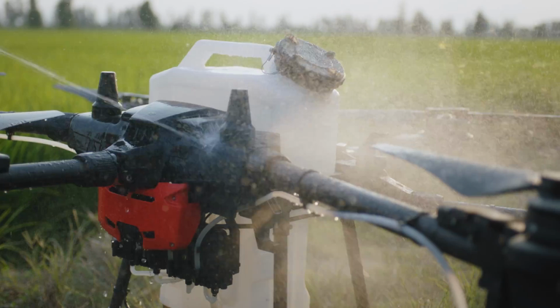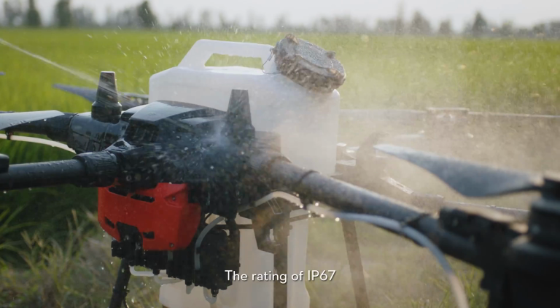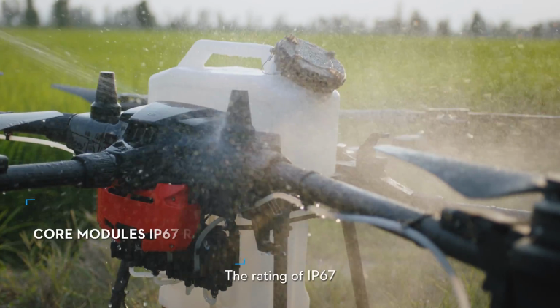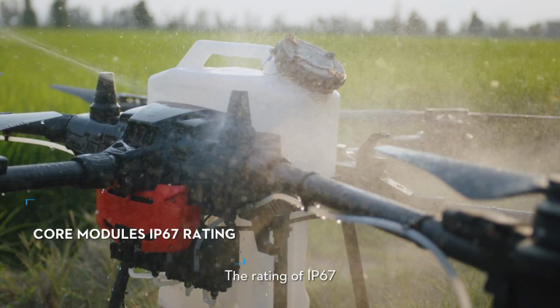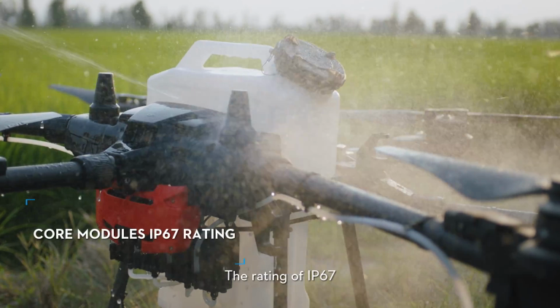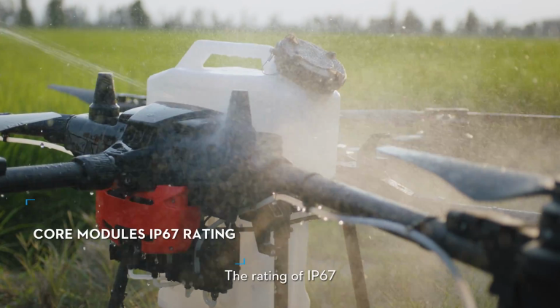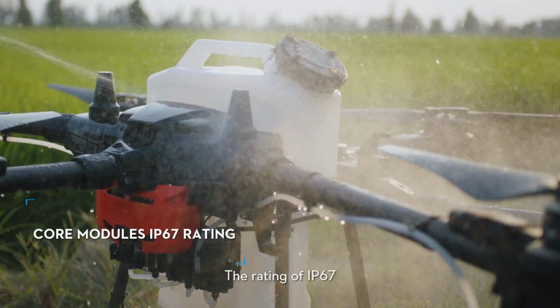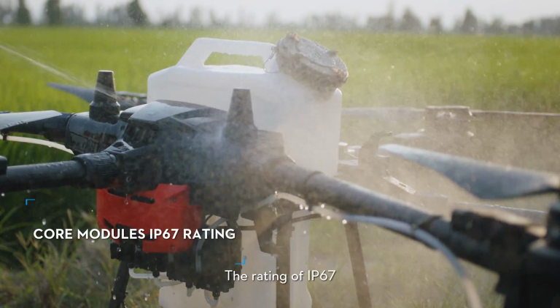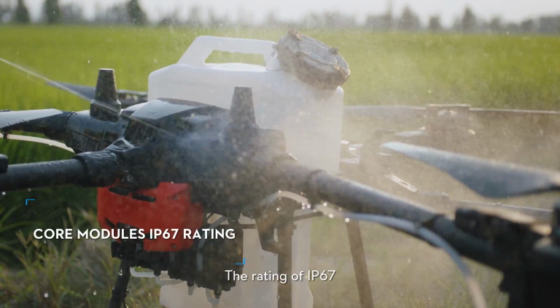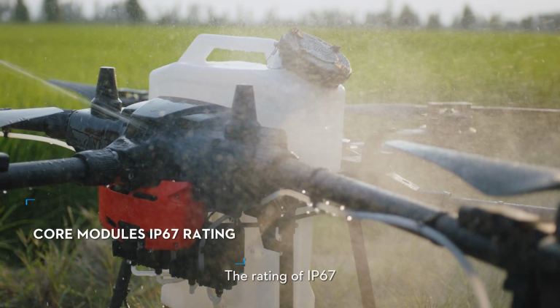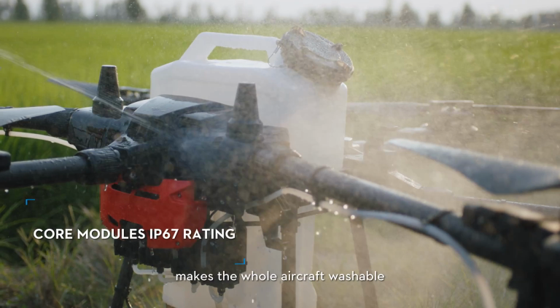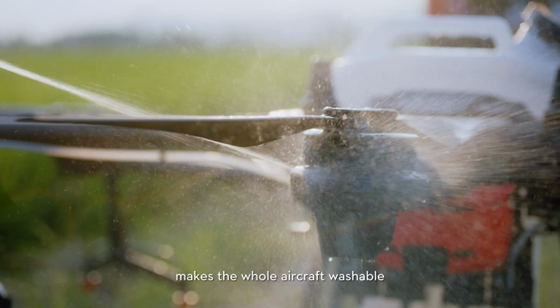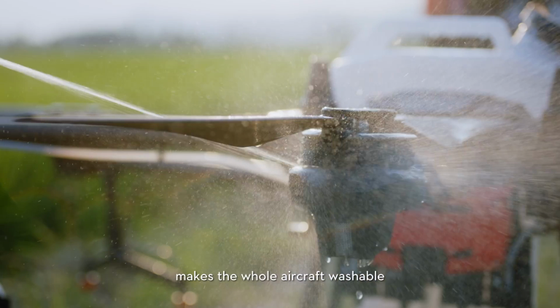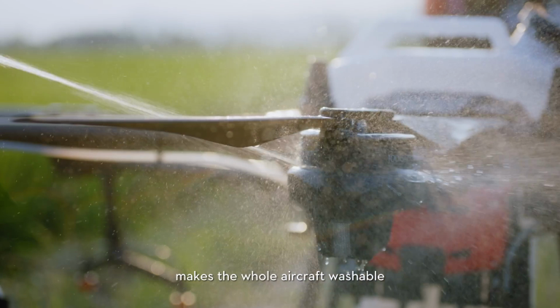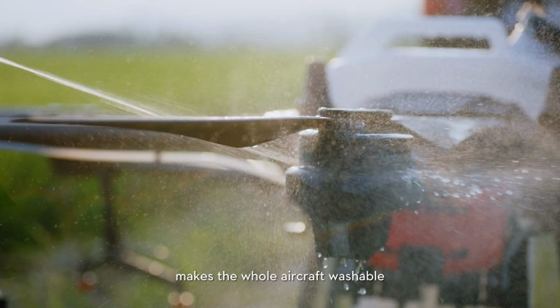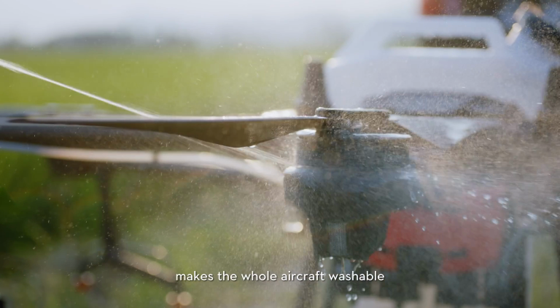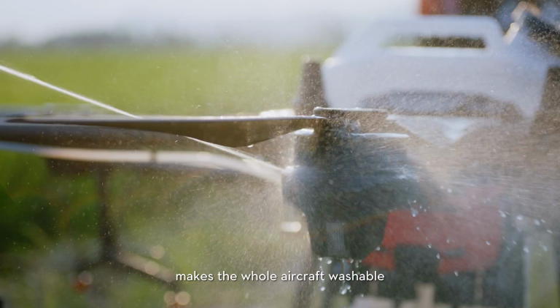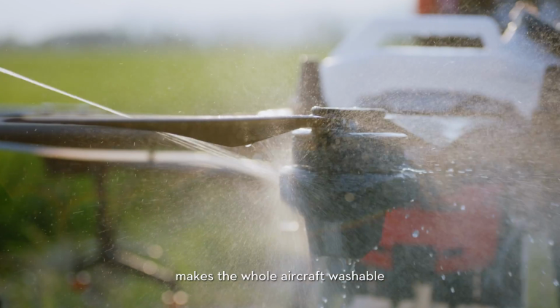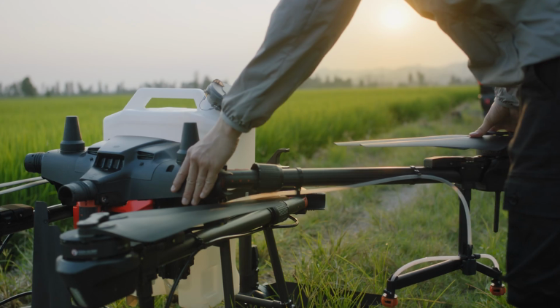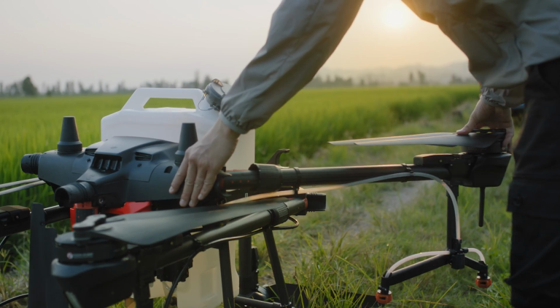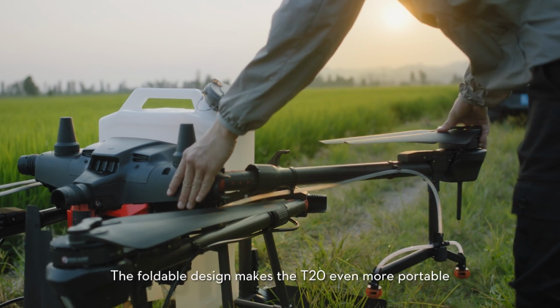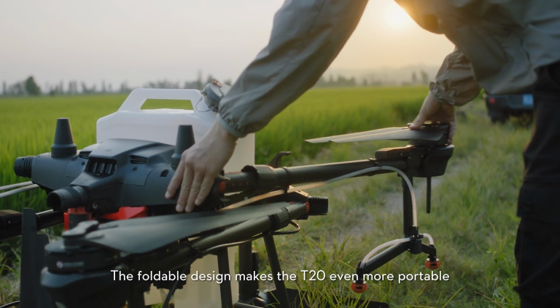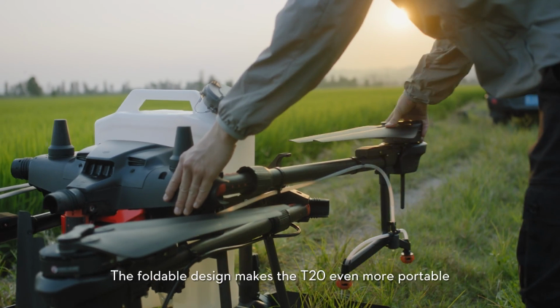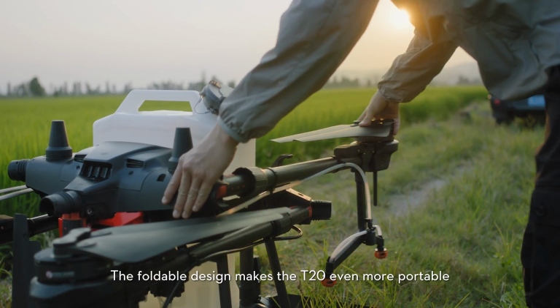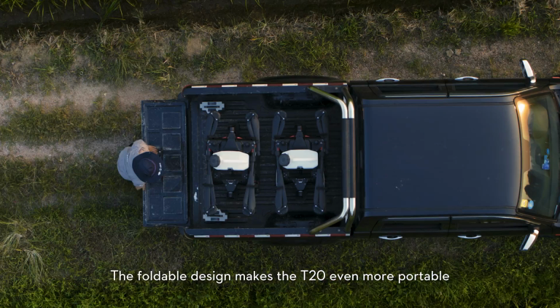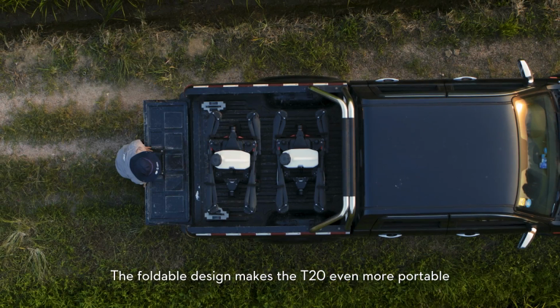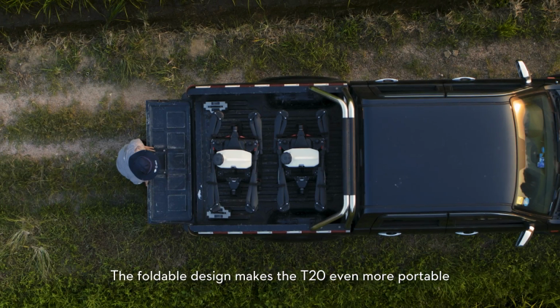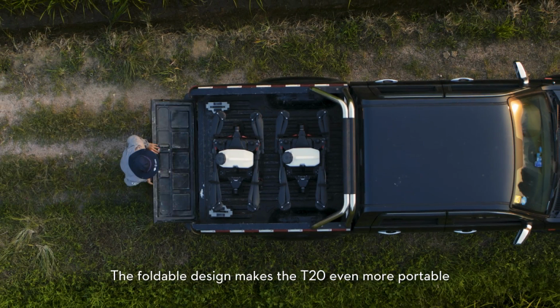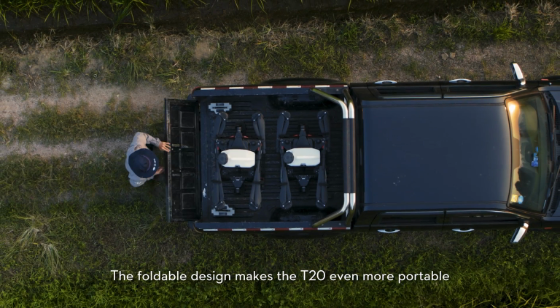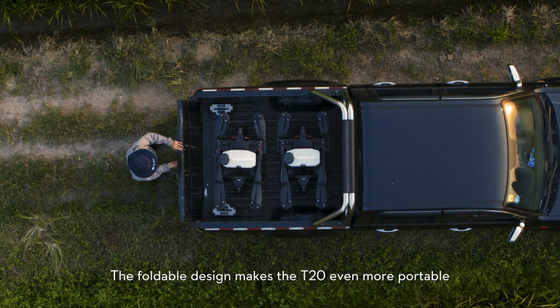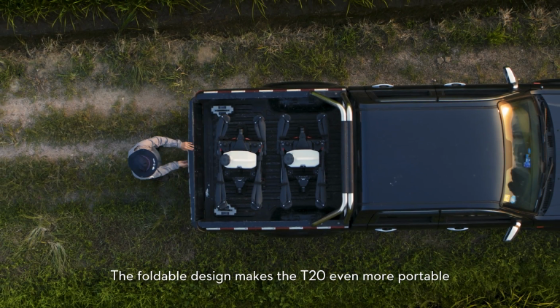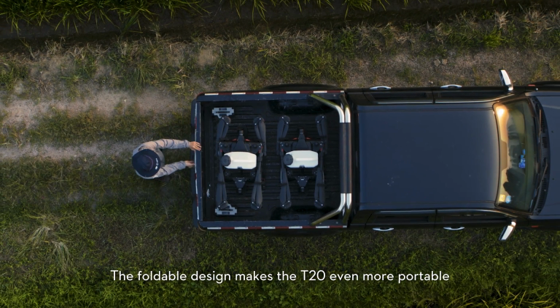The IP67 rating makes the whole aircraft washable. The foldable design makes the T20 even more portable.